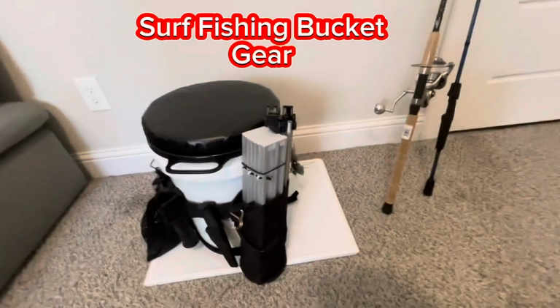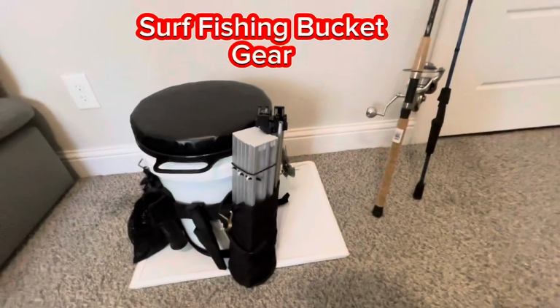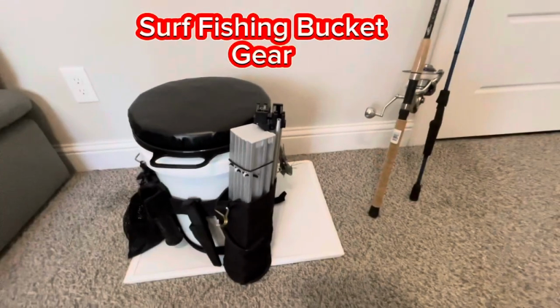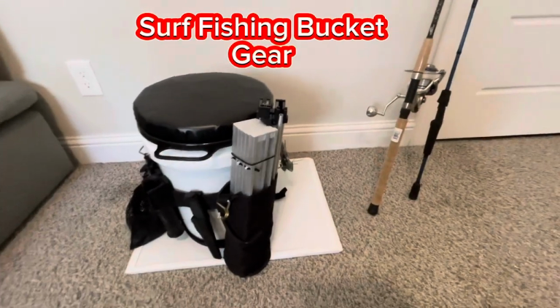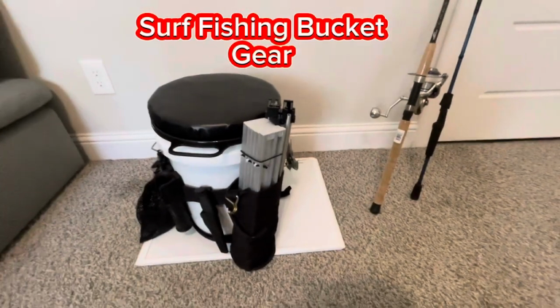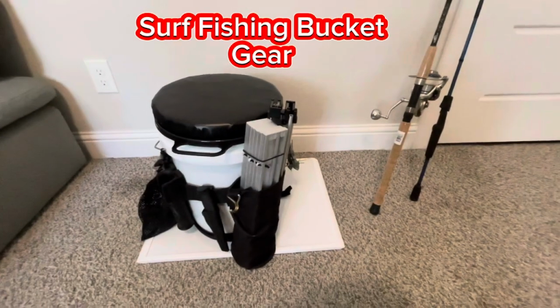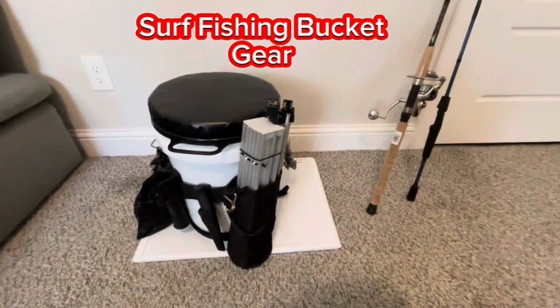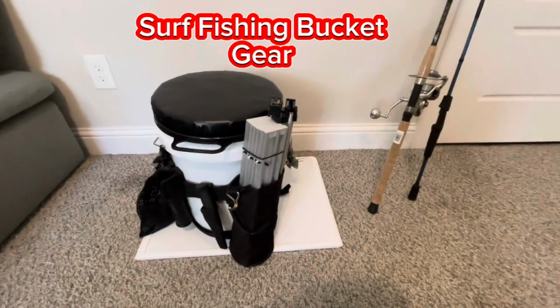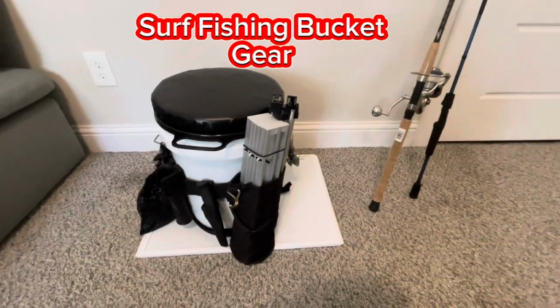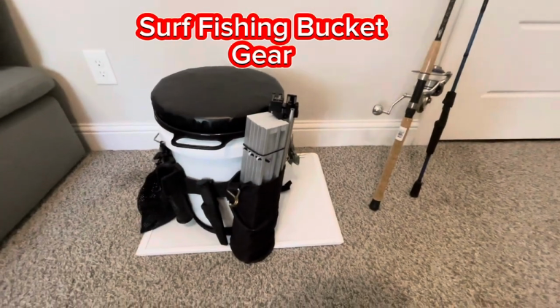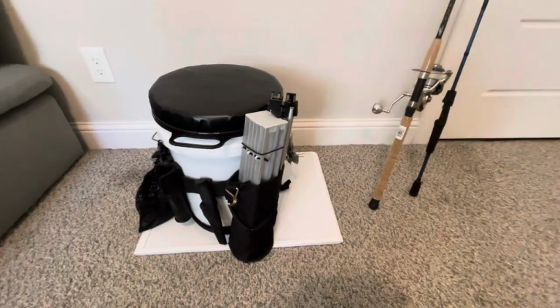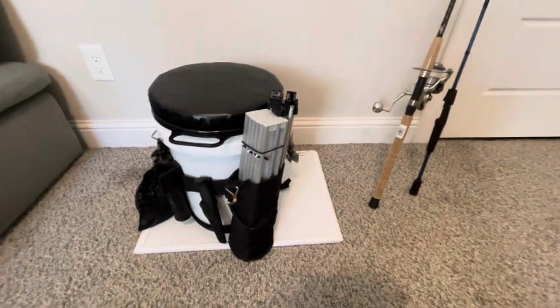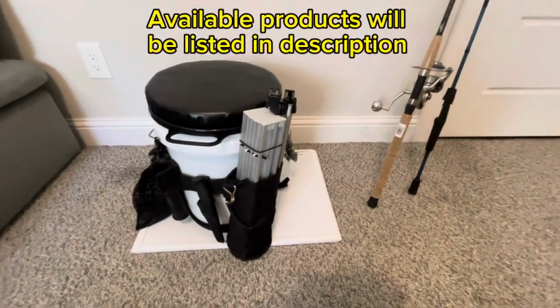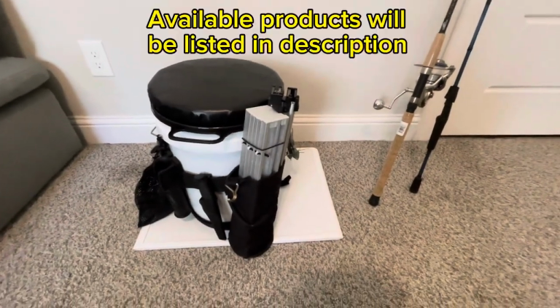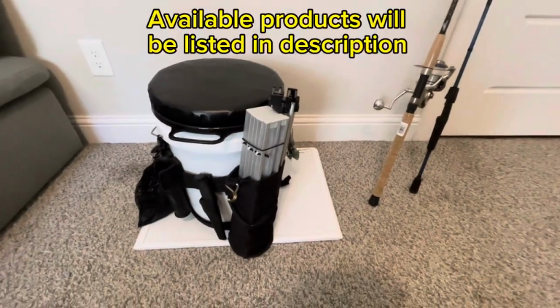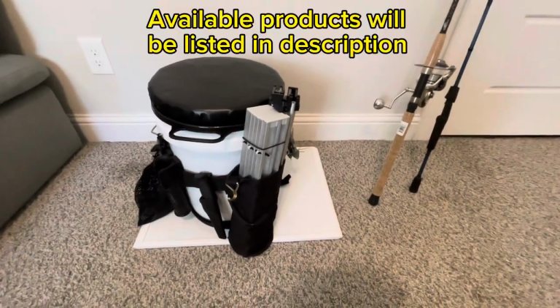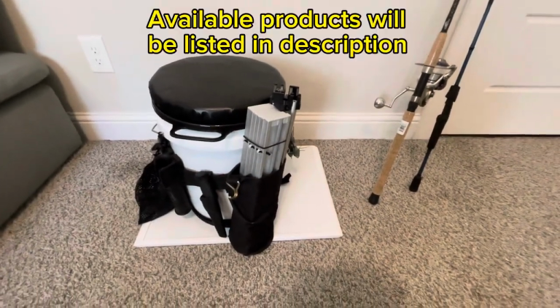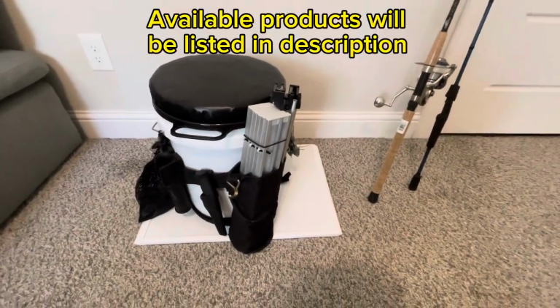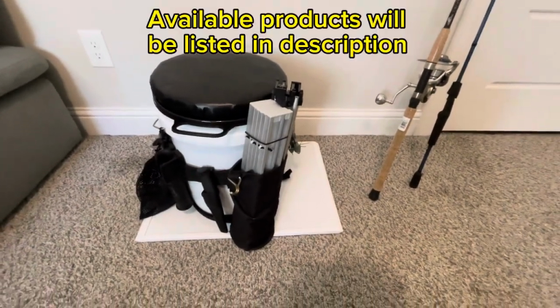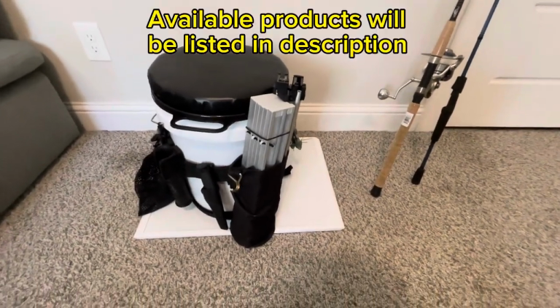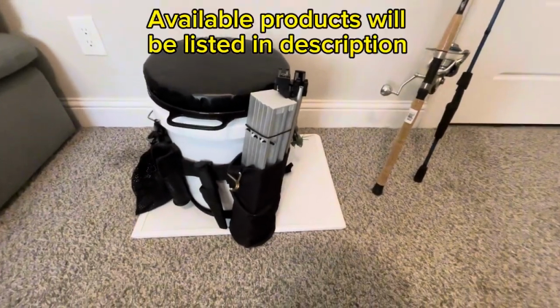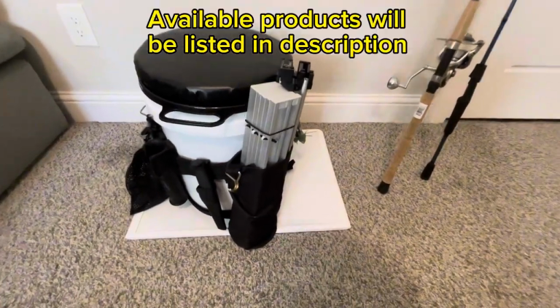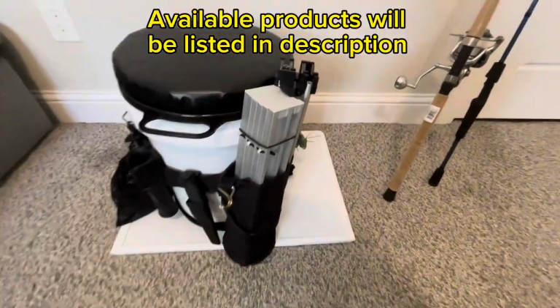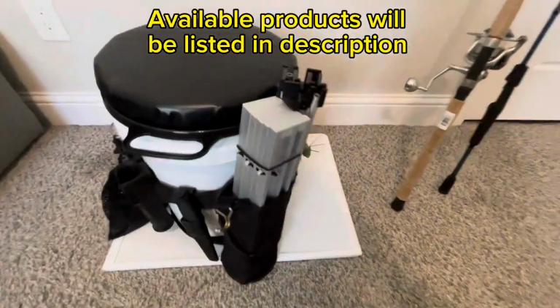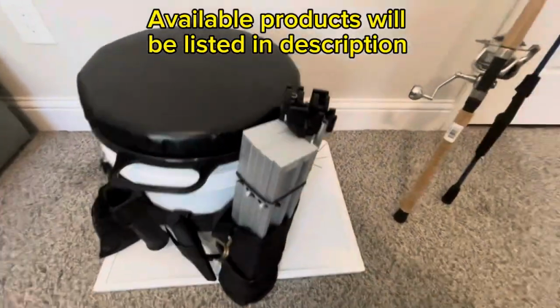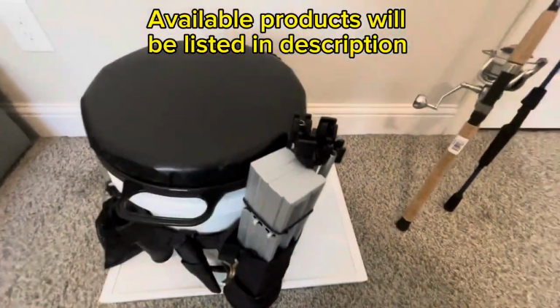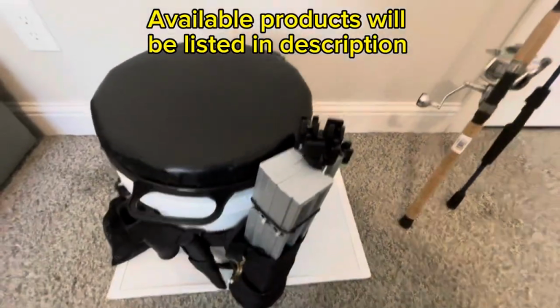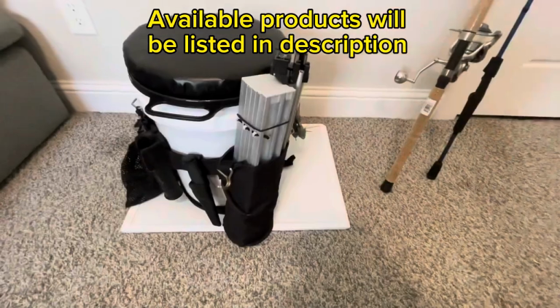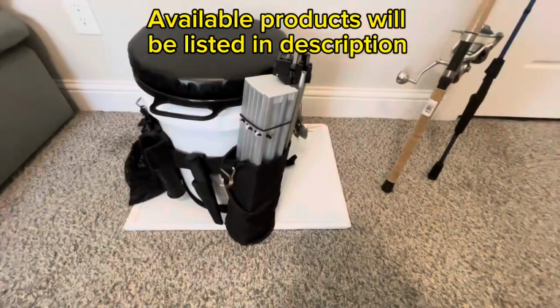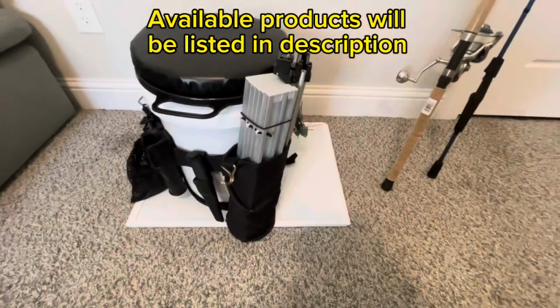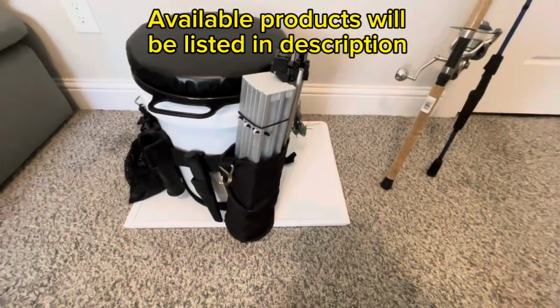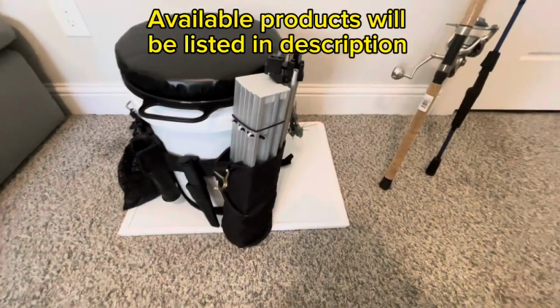I just want to quickly cover what I bring whenever I go surf fishing at the beach. Let's dive right in.